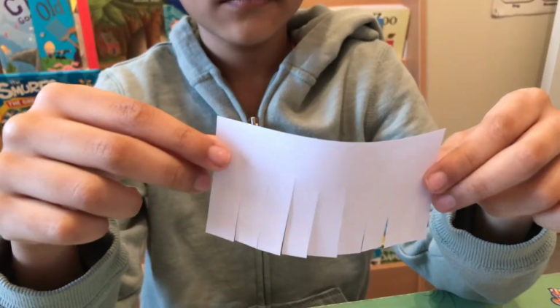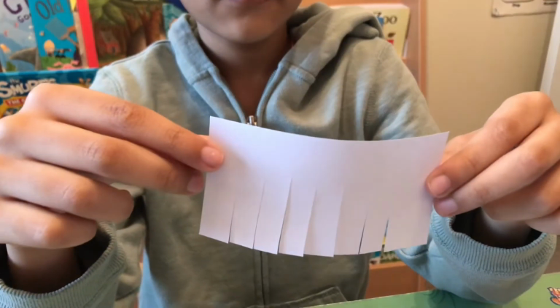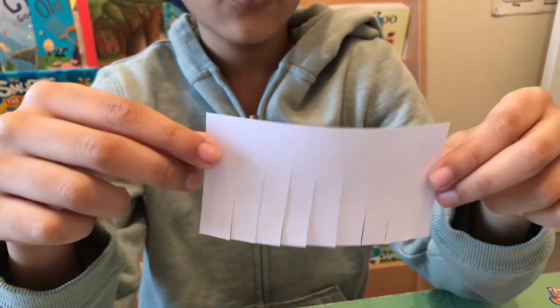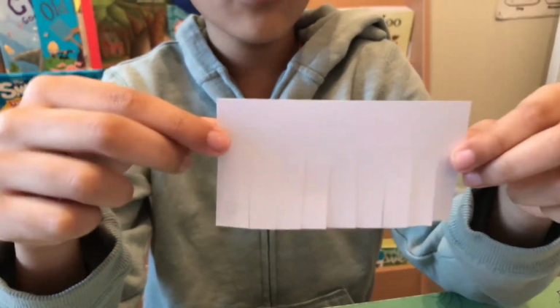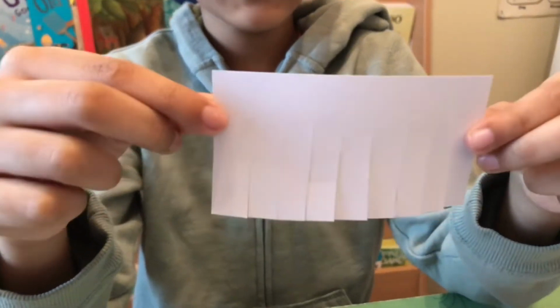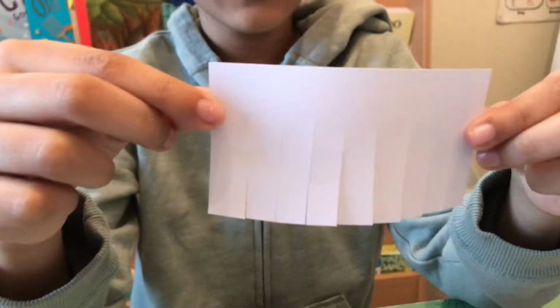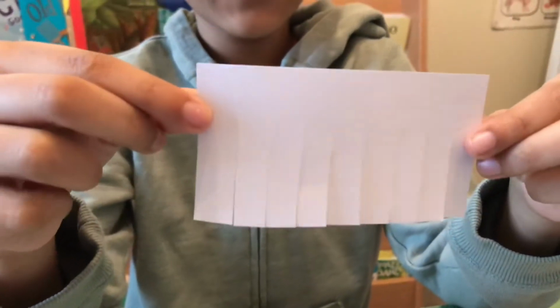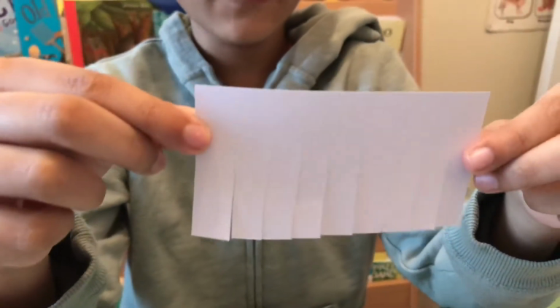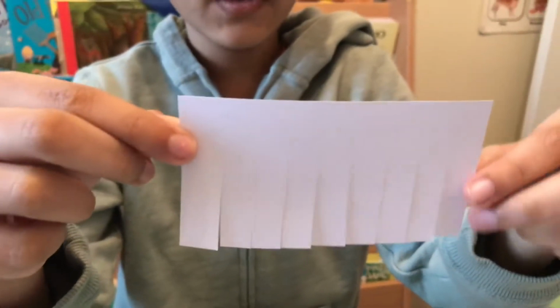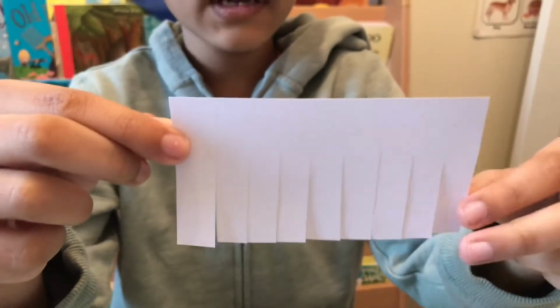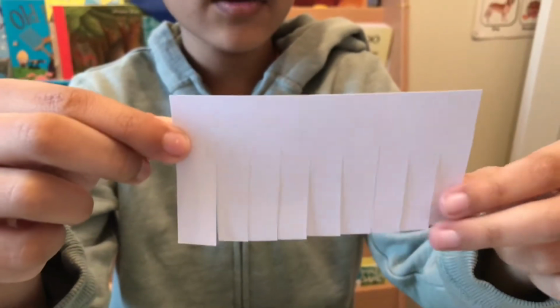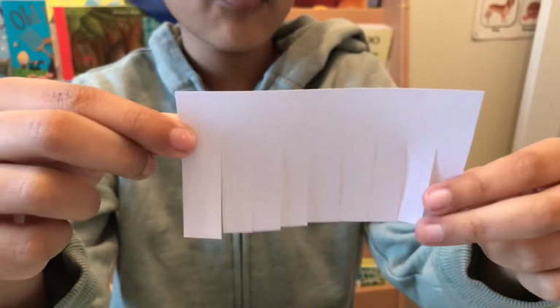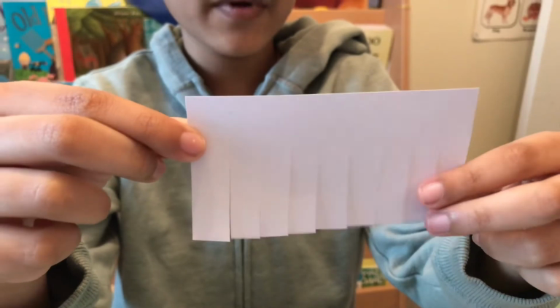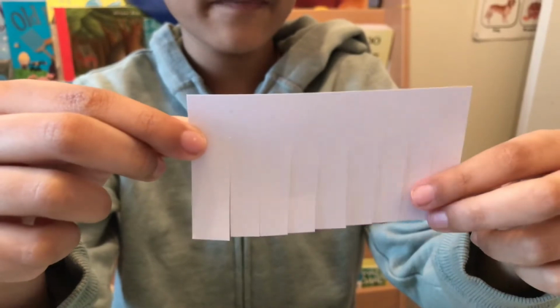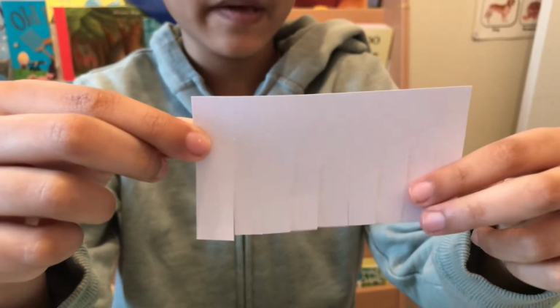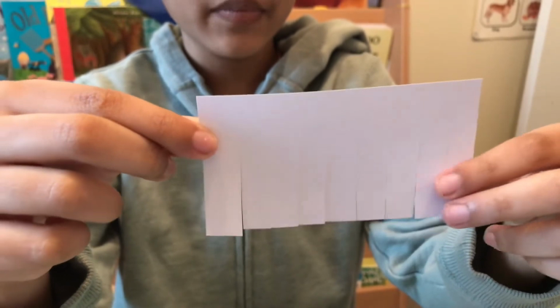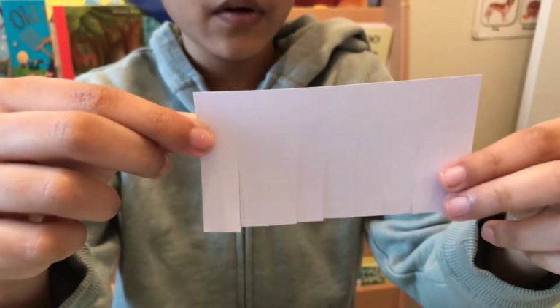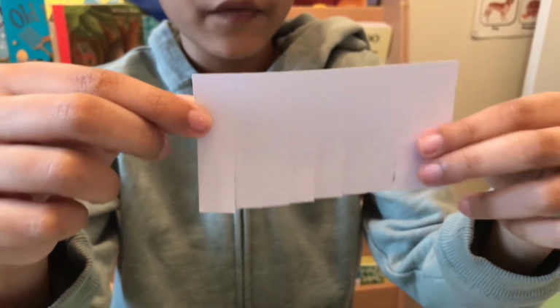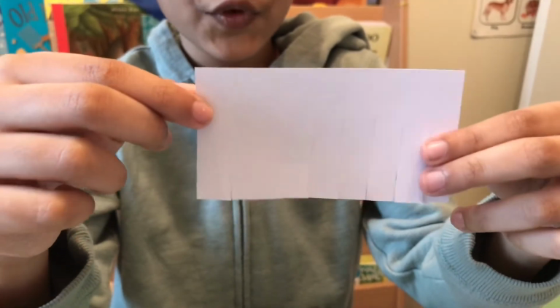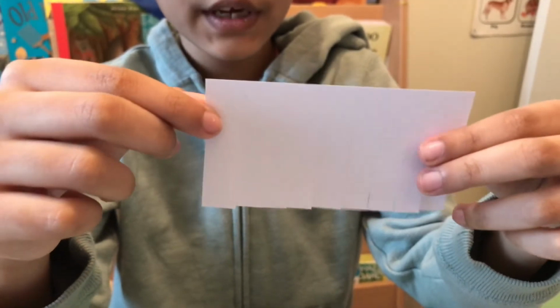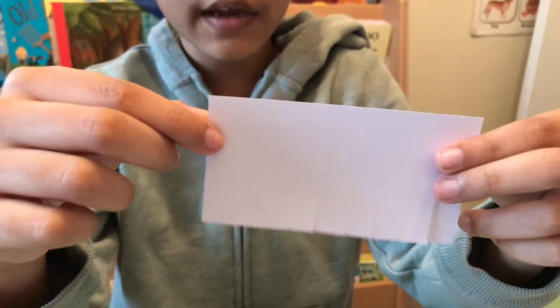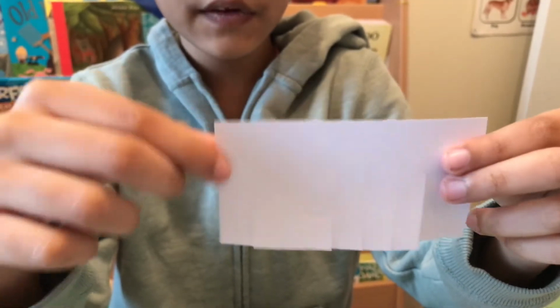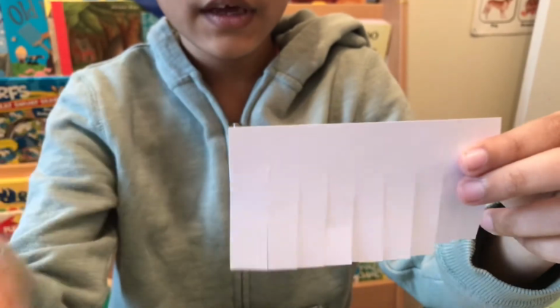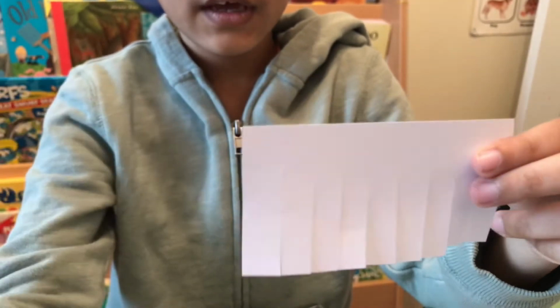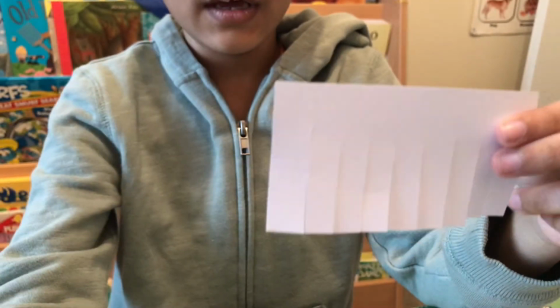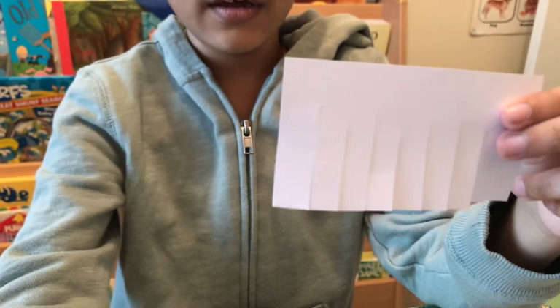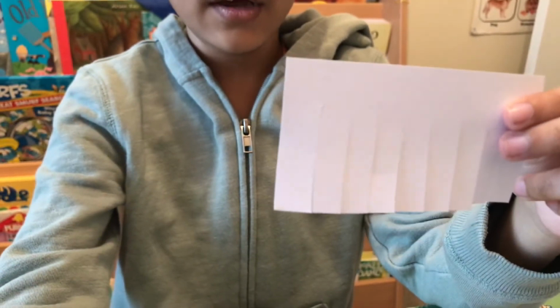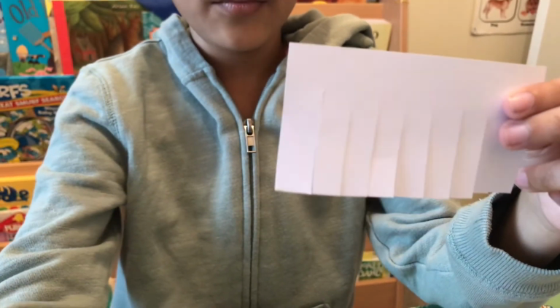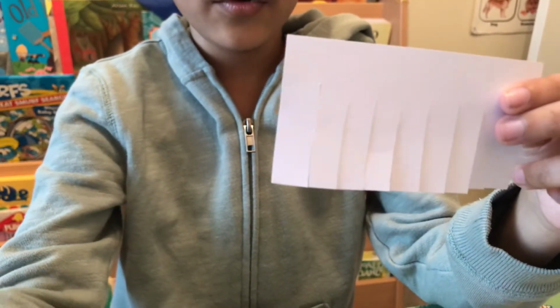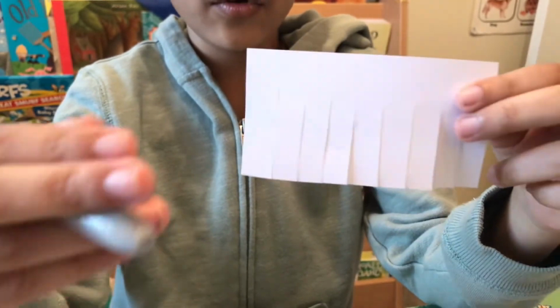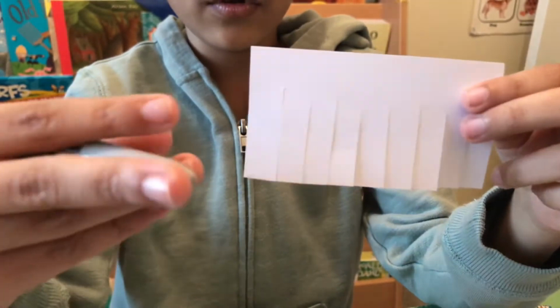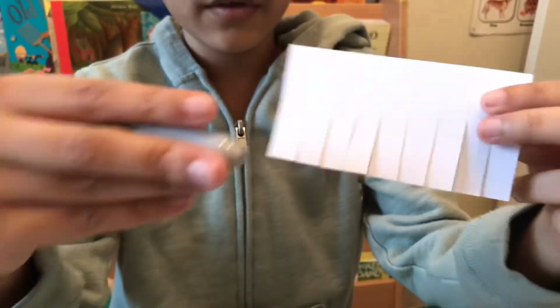I've cut another strip of paper to use as his hair. Now I'm going to curl it.